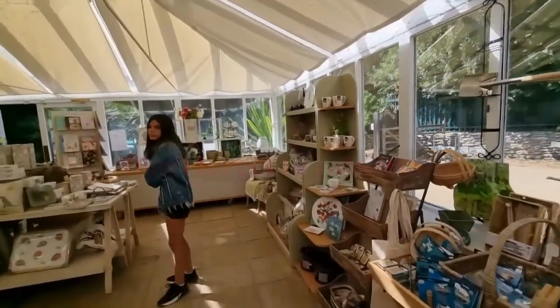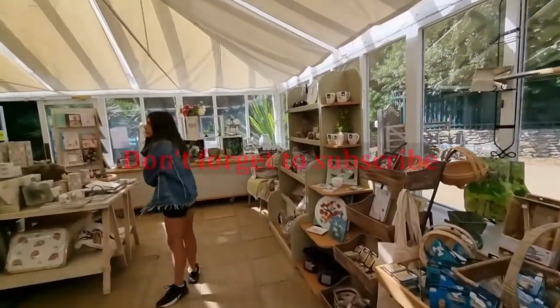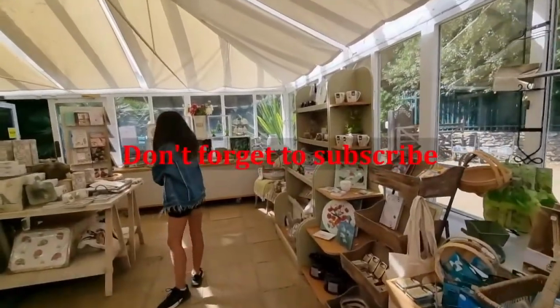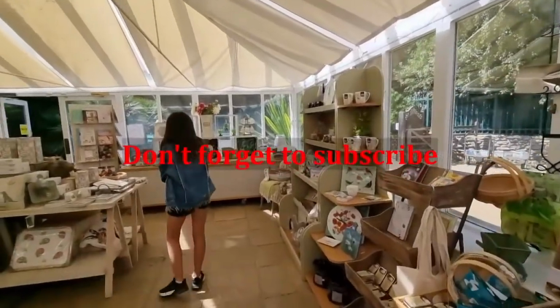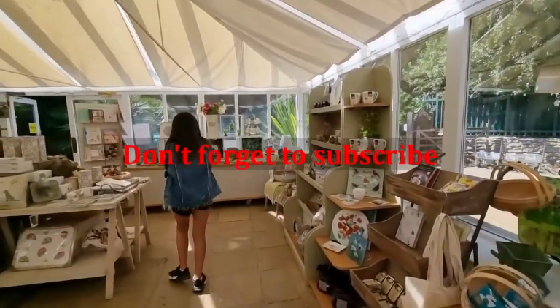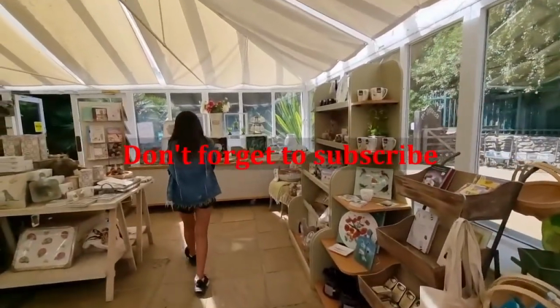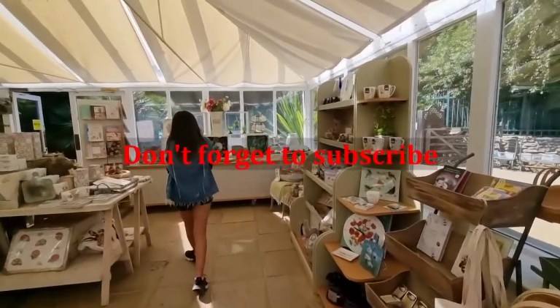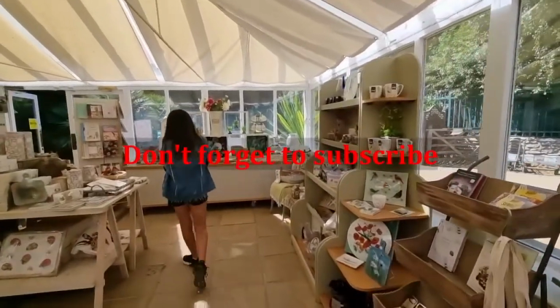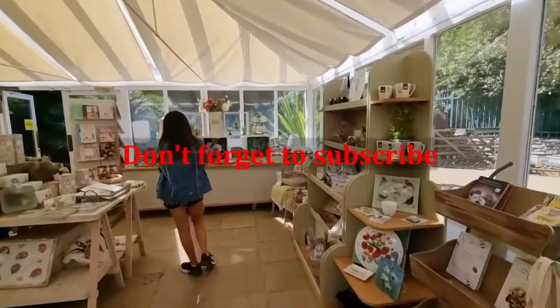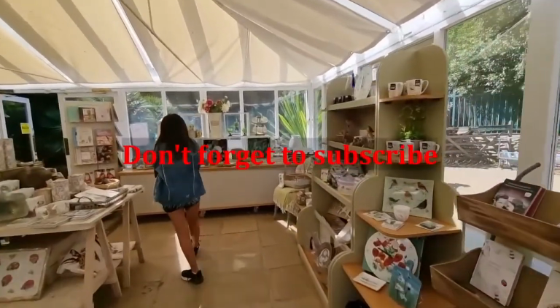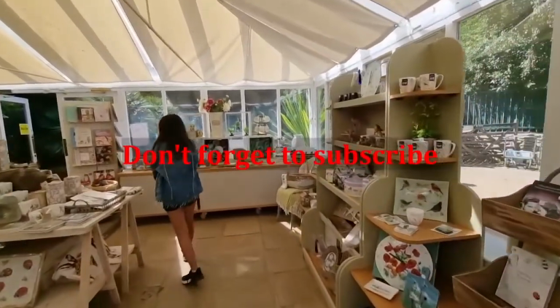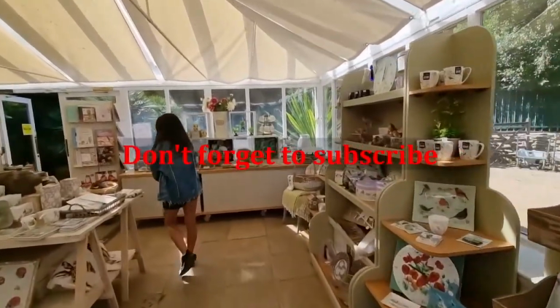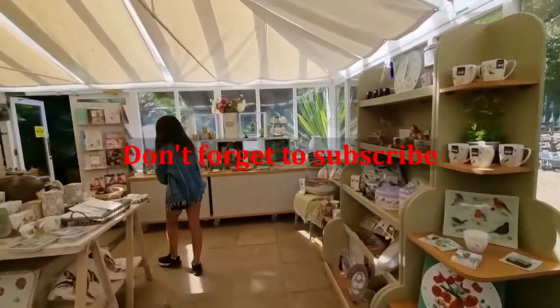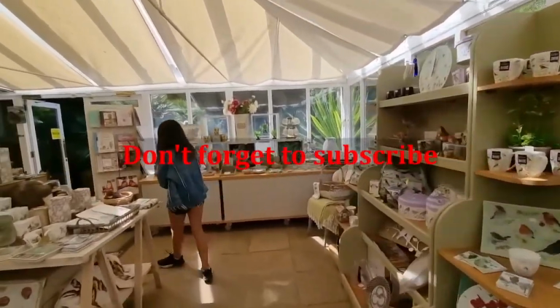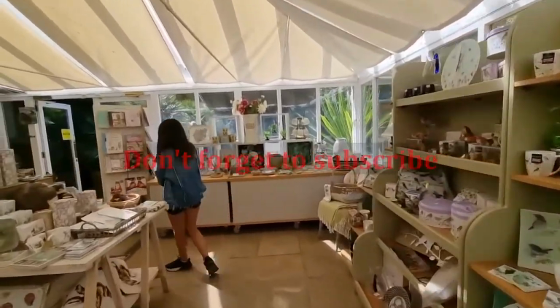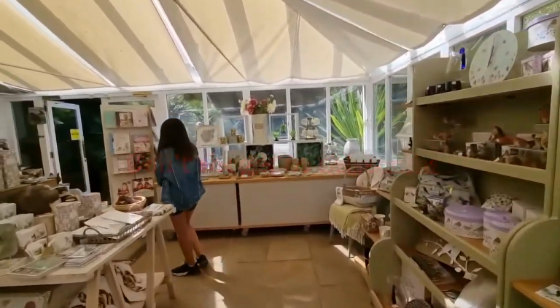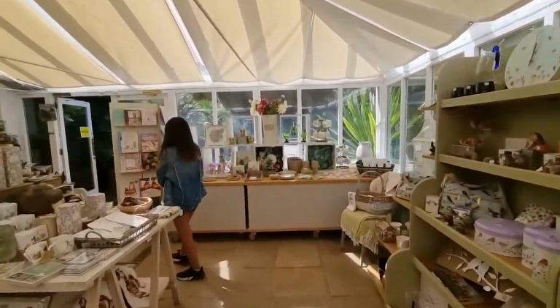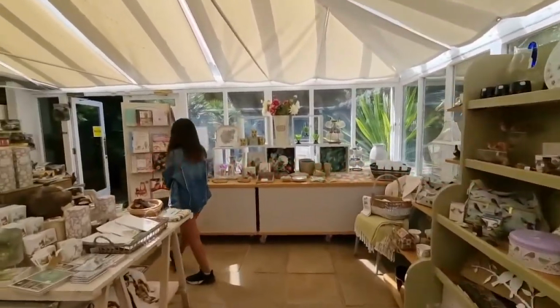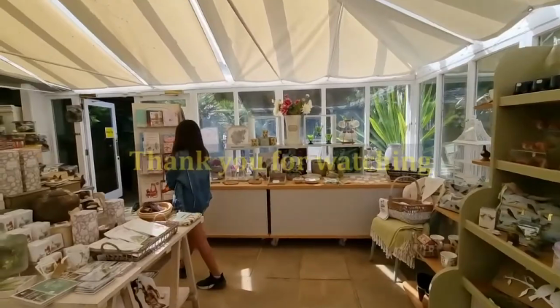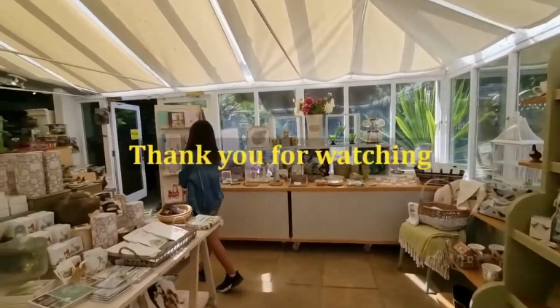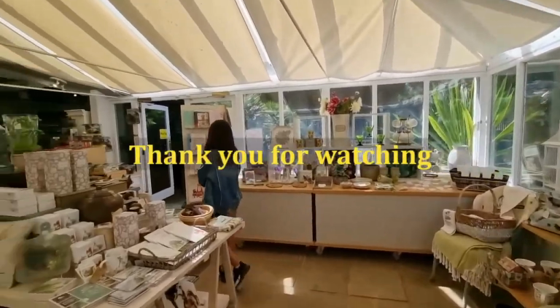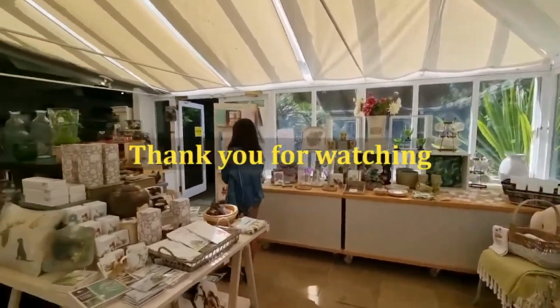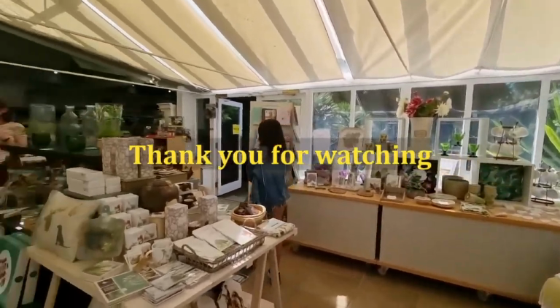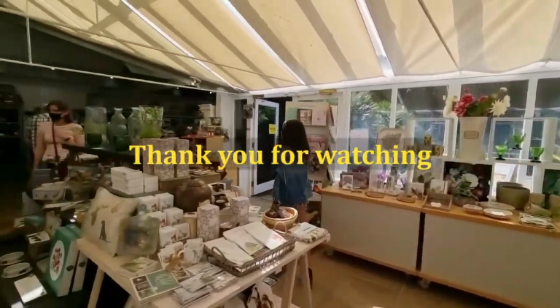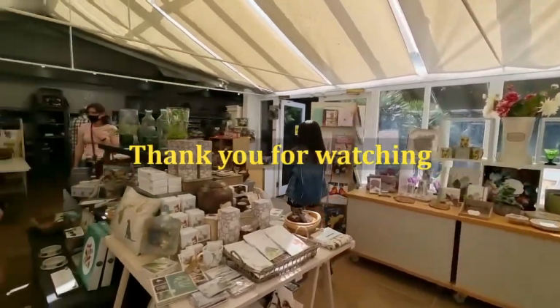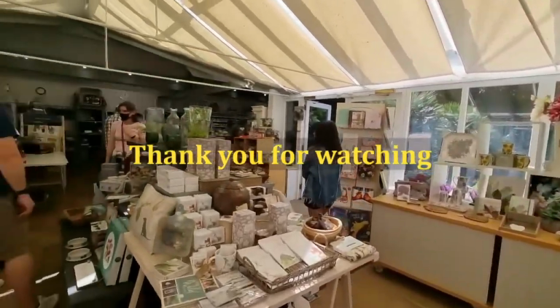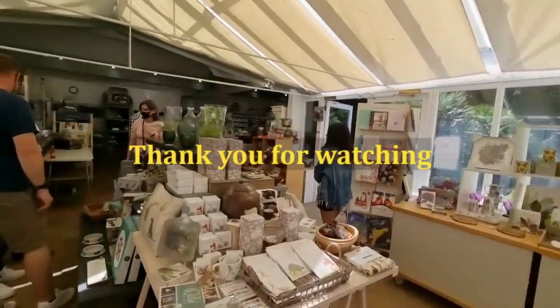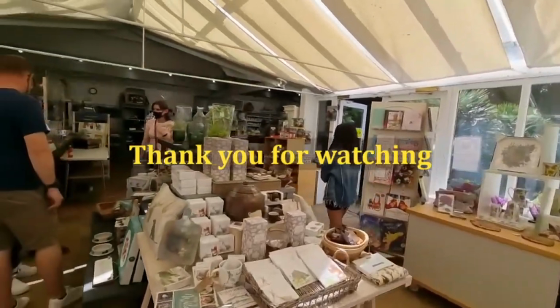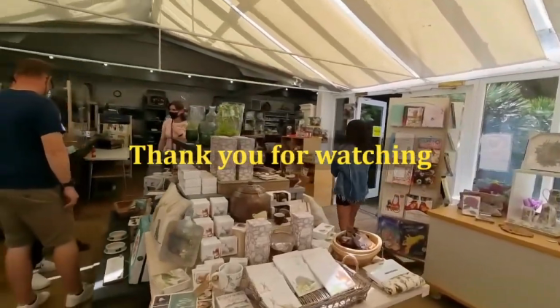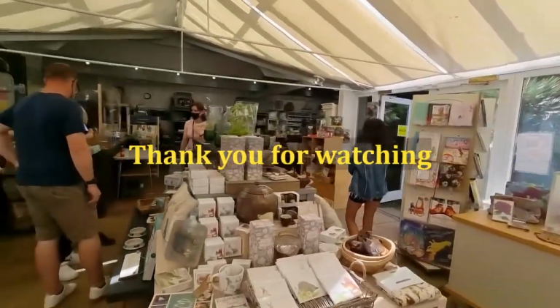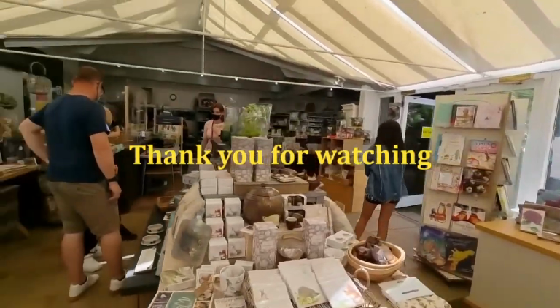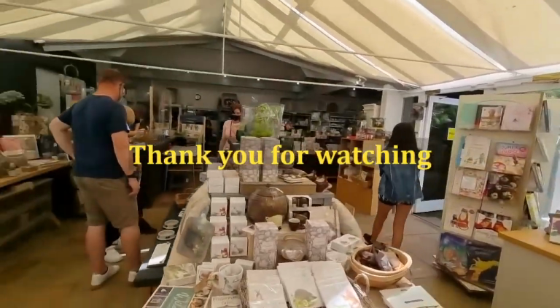And of course, you can't go anywhere without a gift shop!